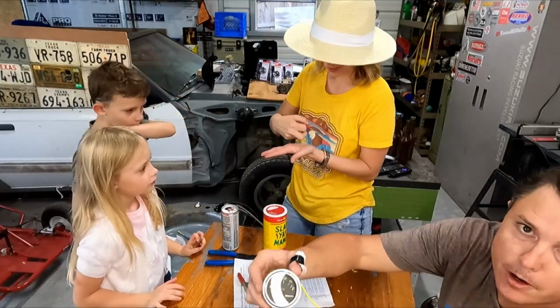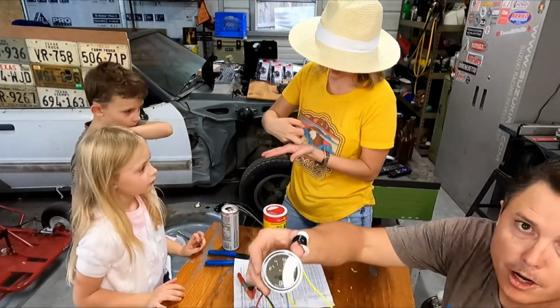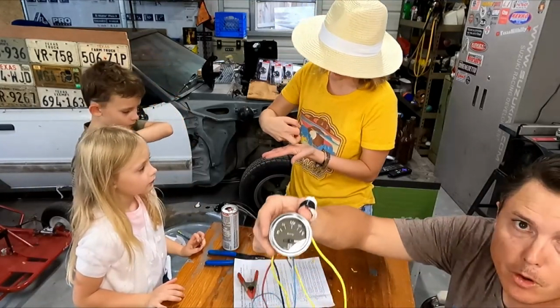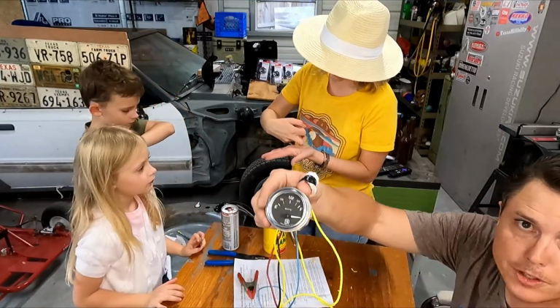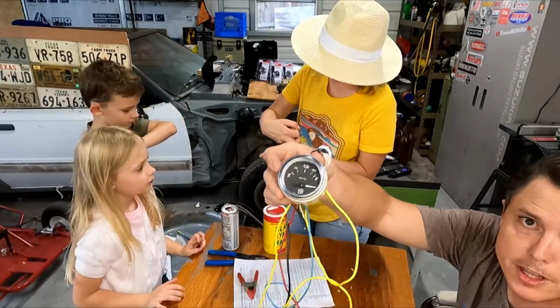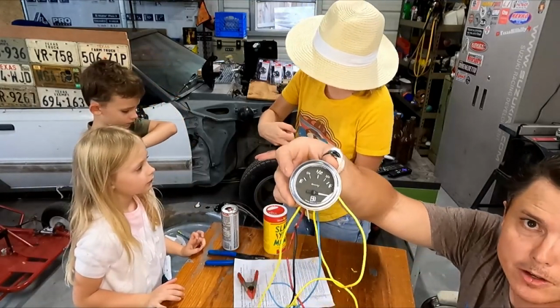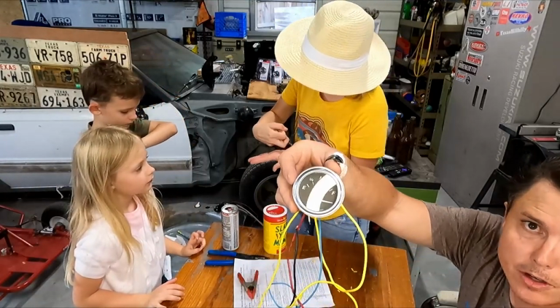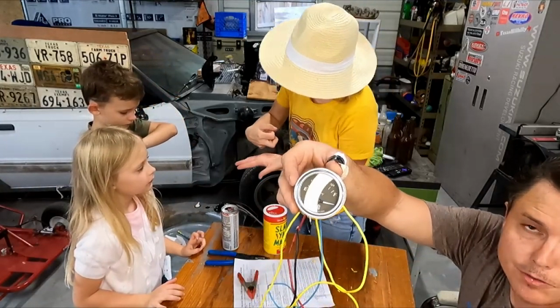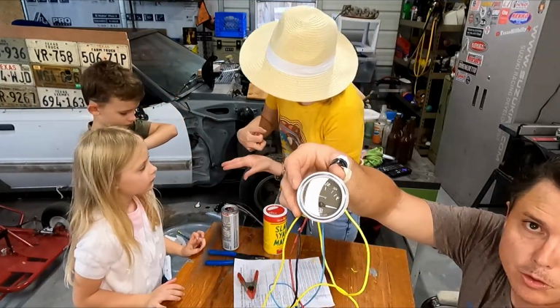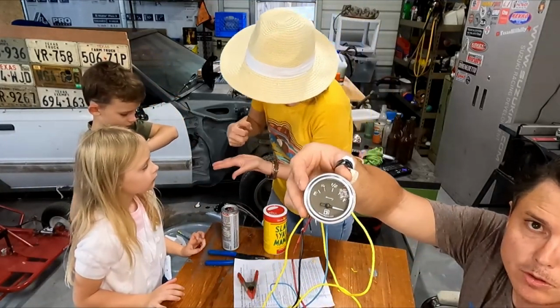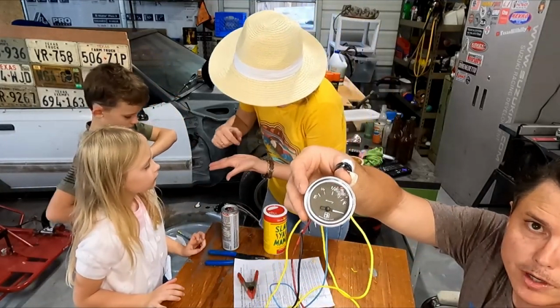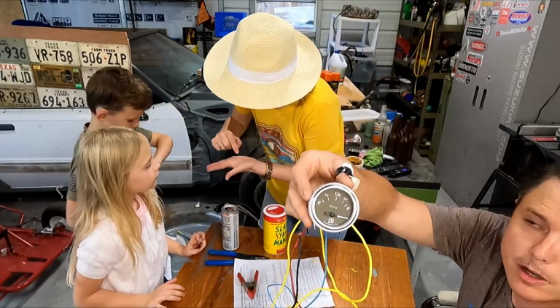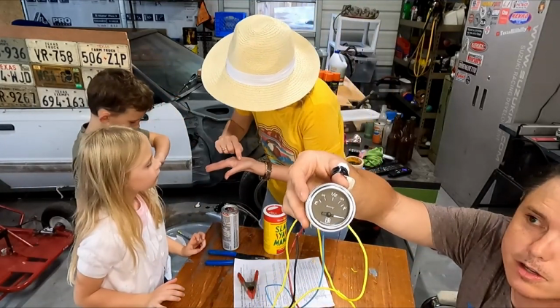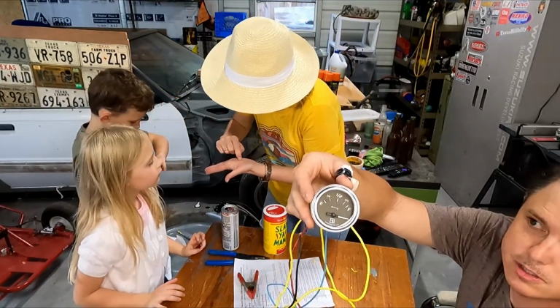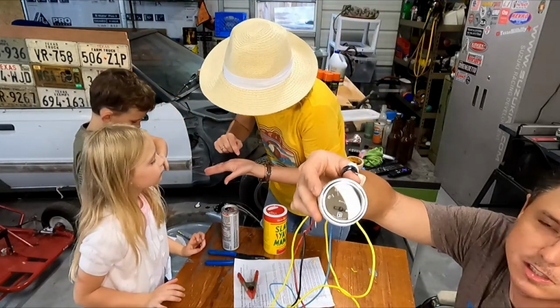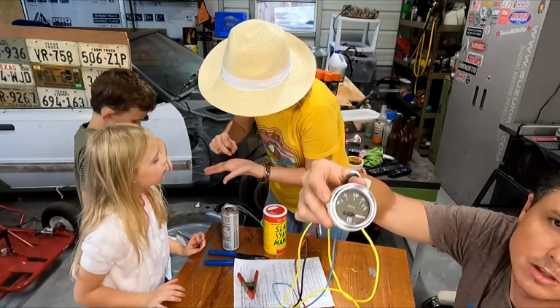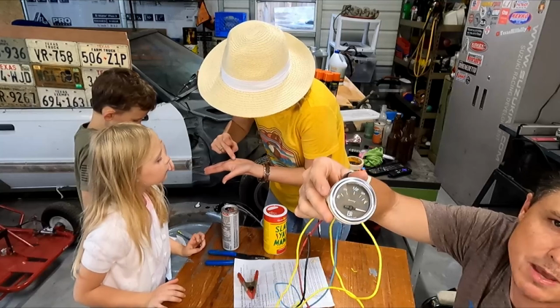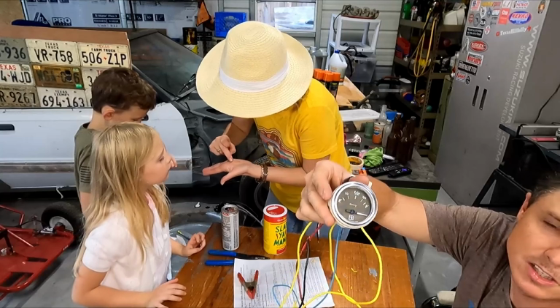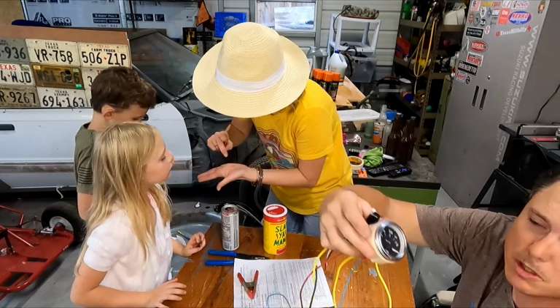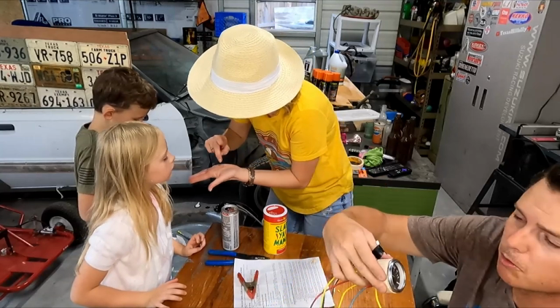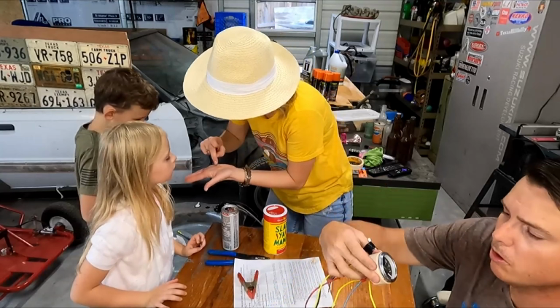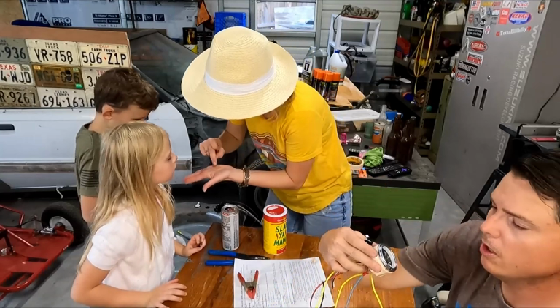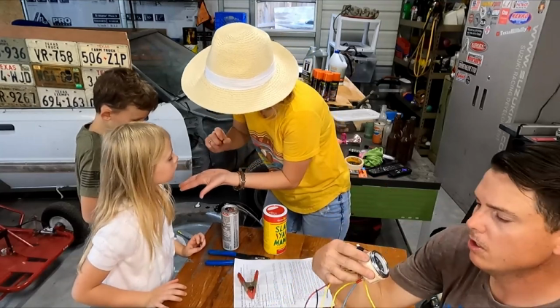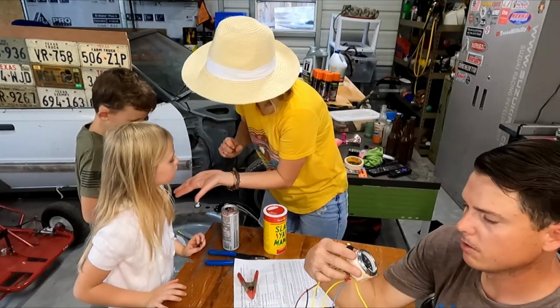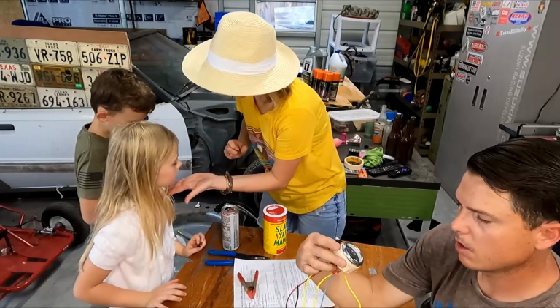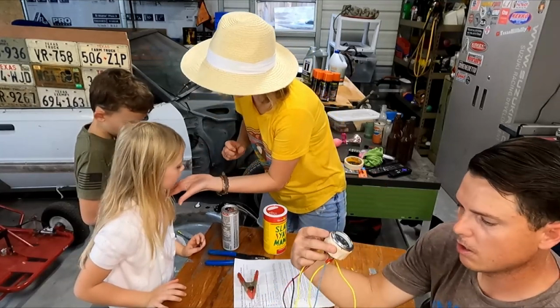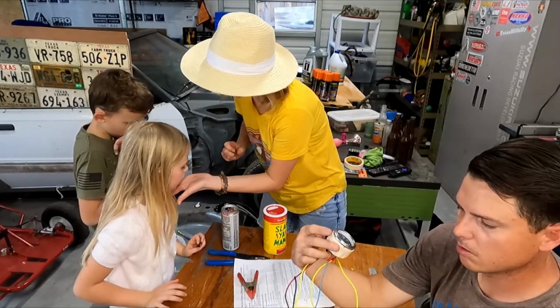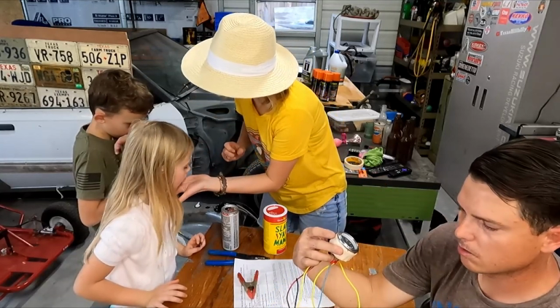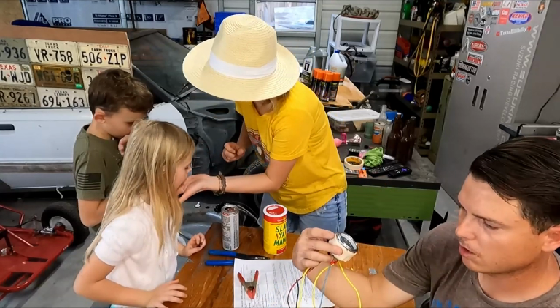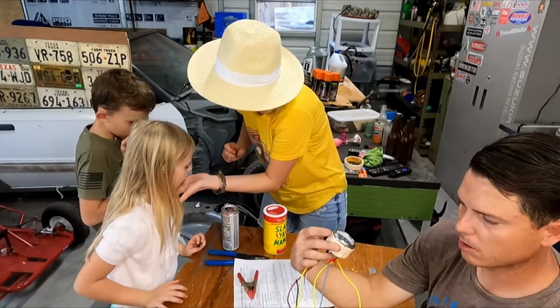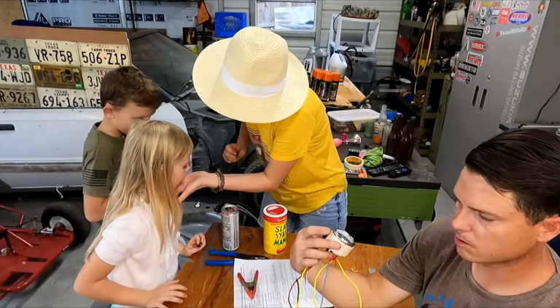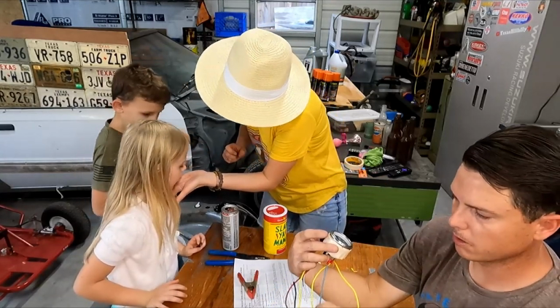I'm holding it down on full right now and it's slowly making its way to full. And I lost my ground.